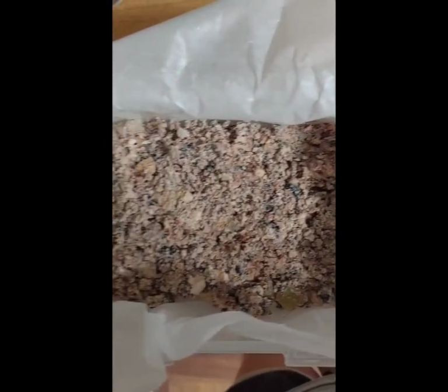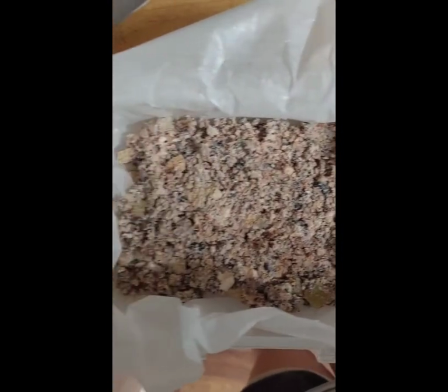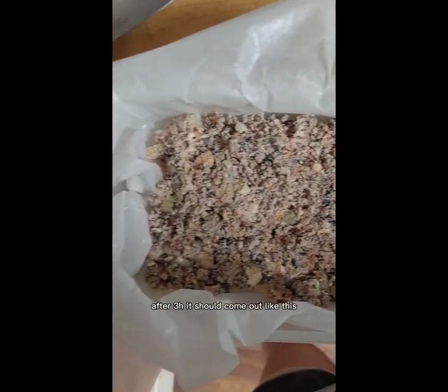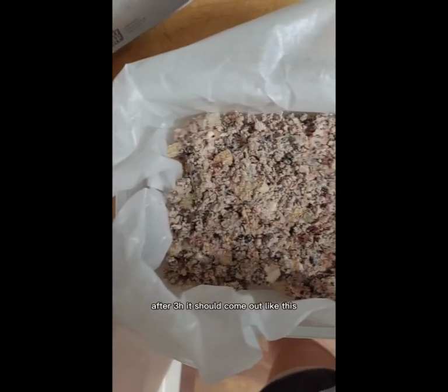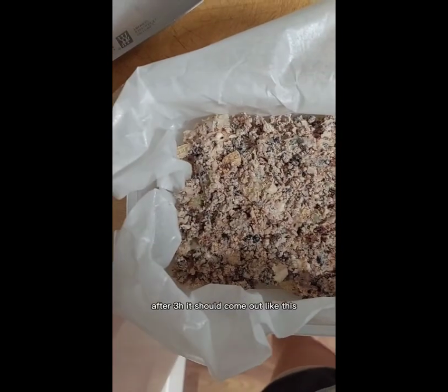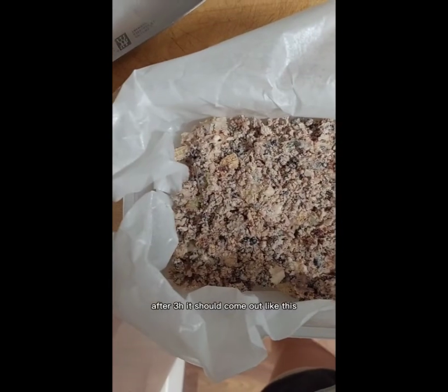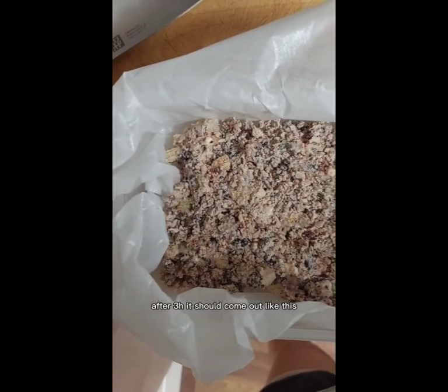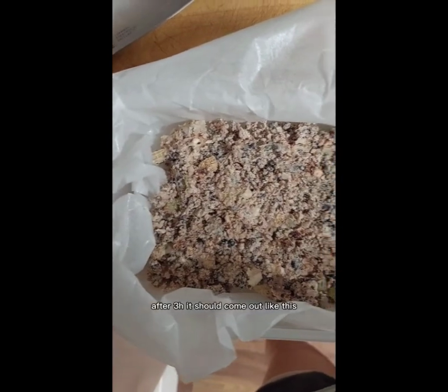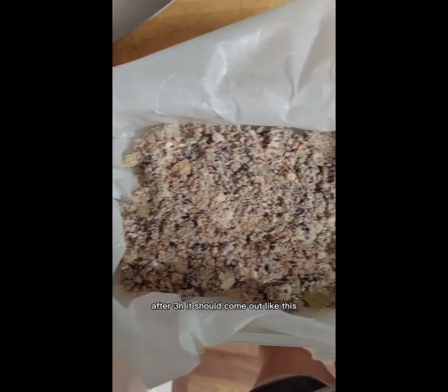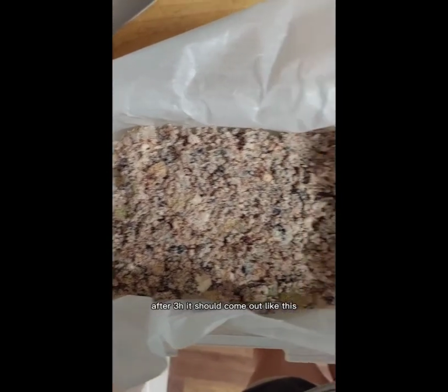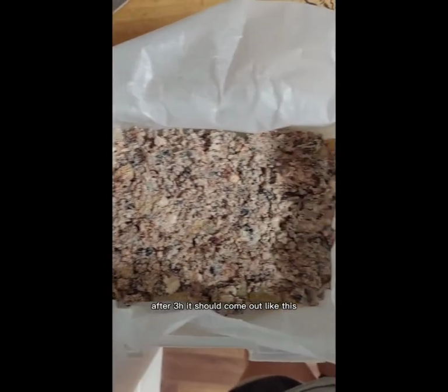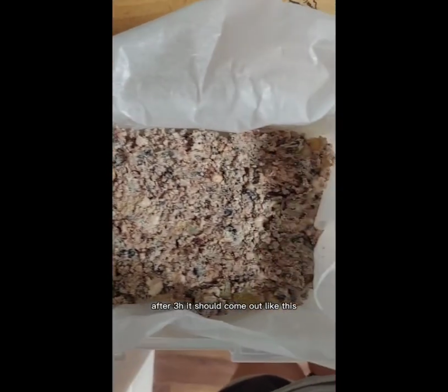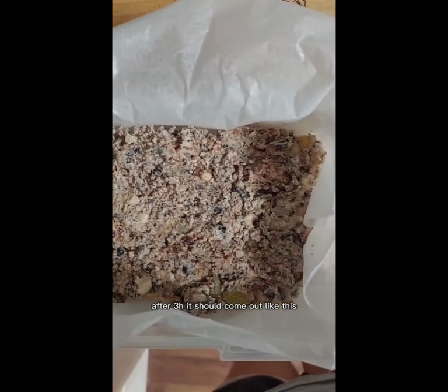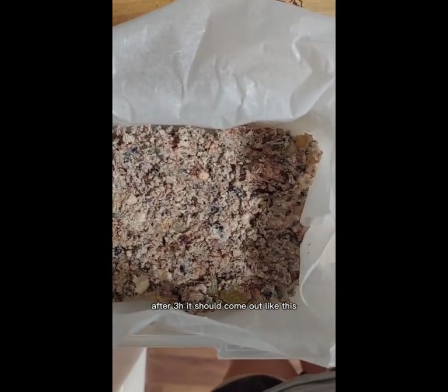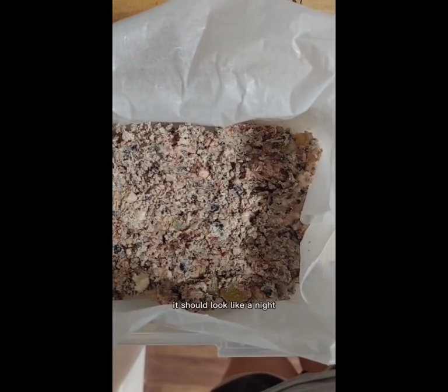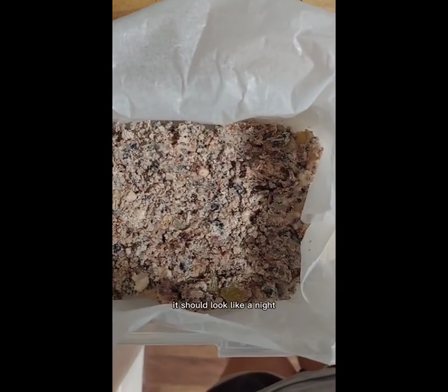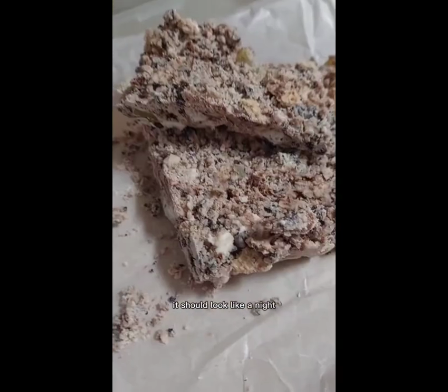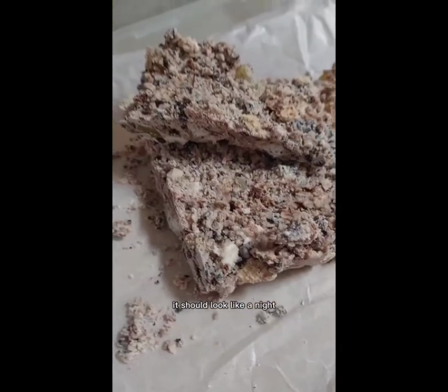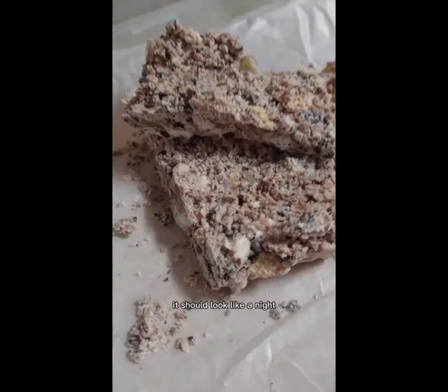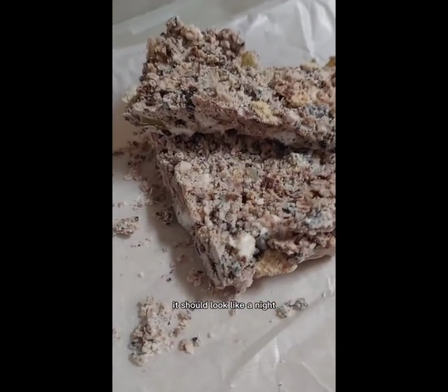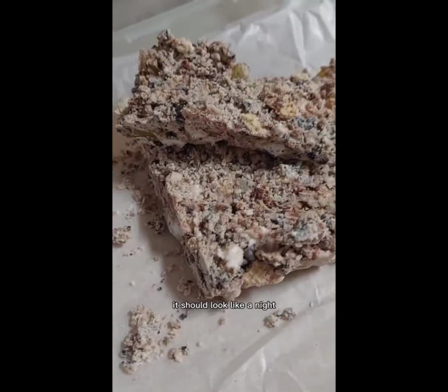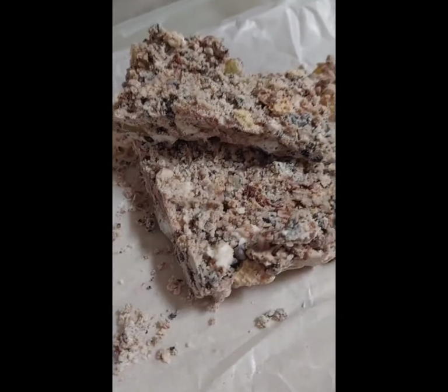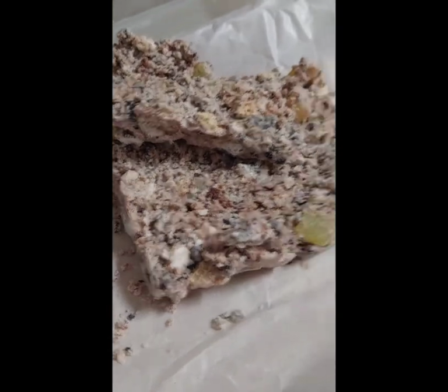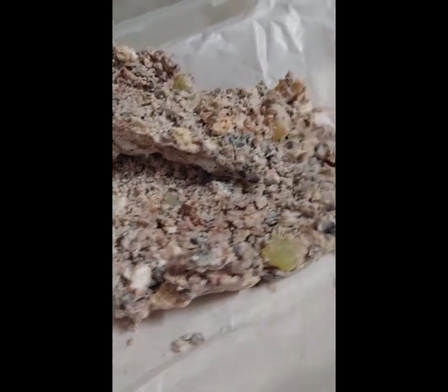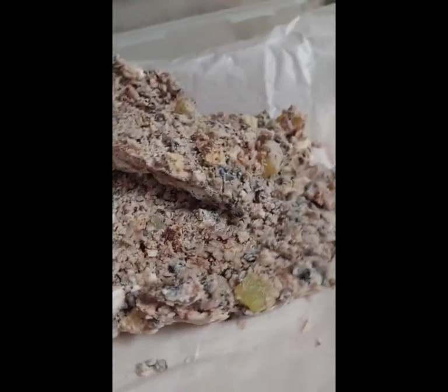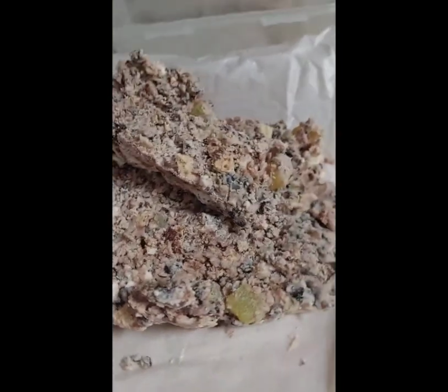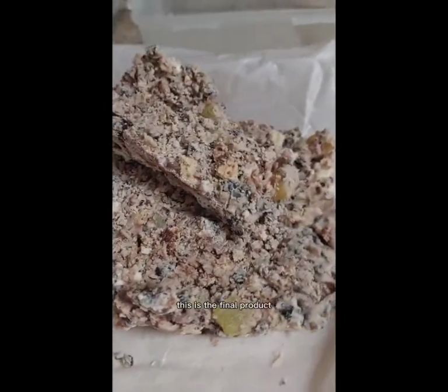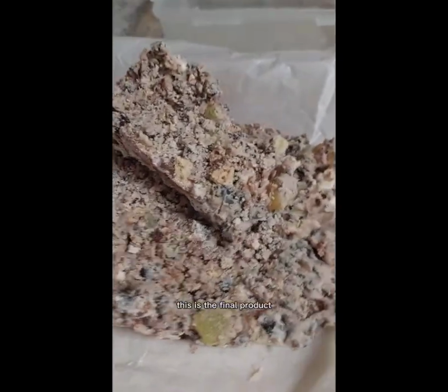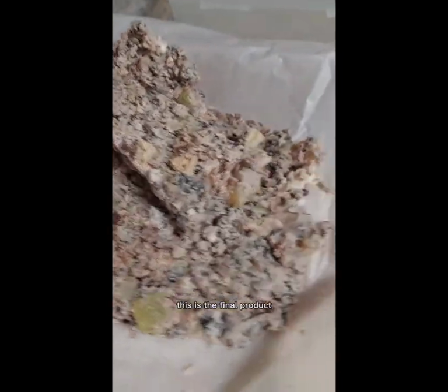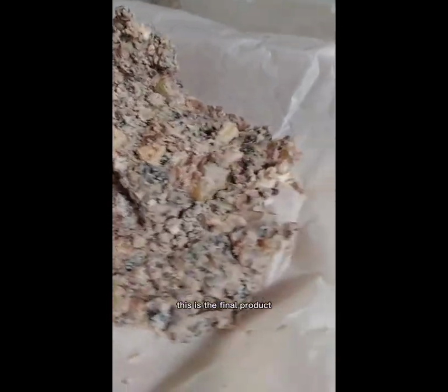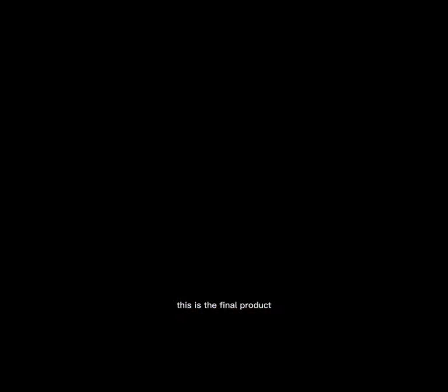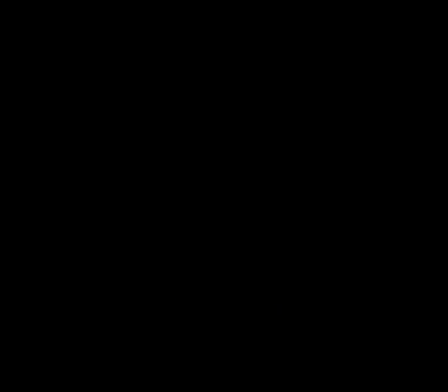After three hours it should come out like this — it should look like granite. This is the final product.